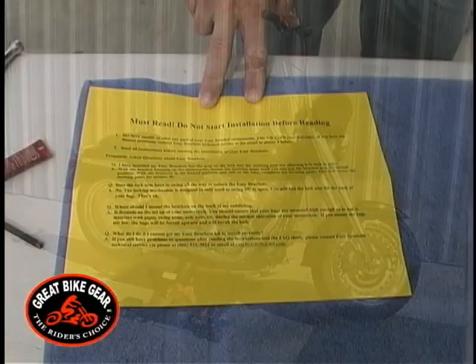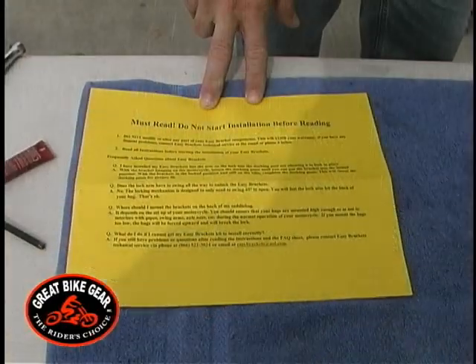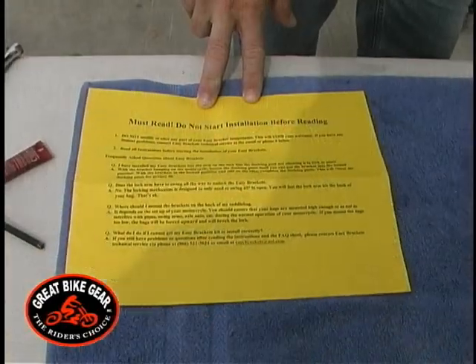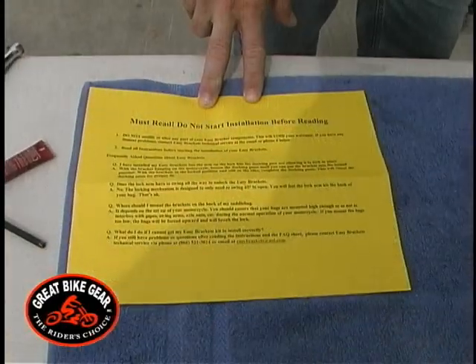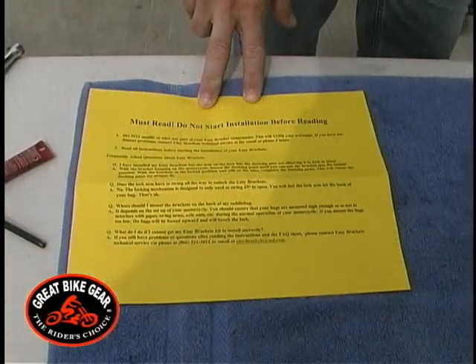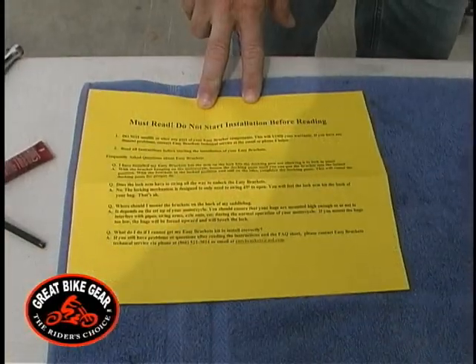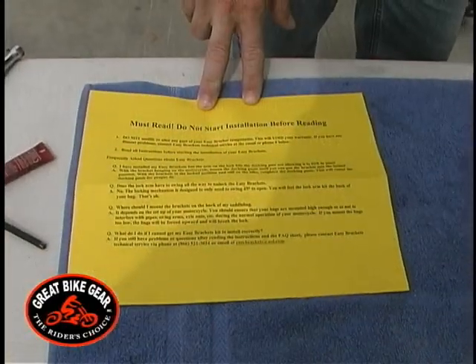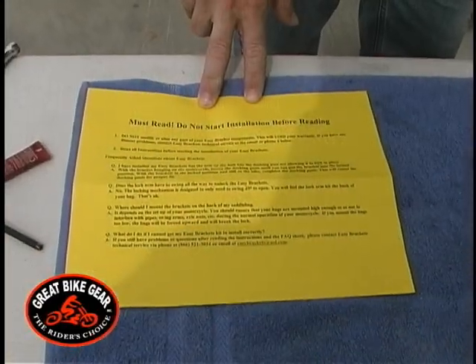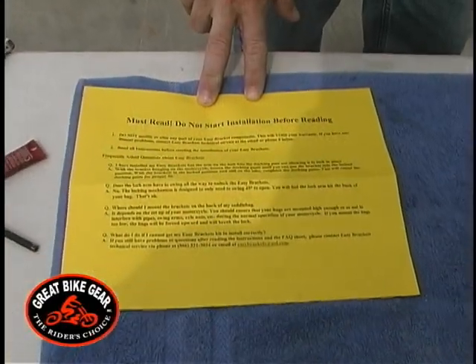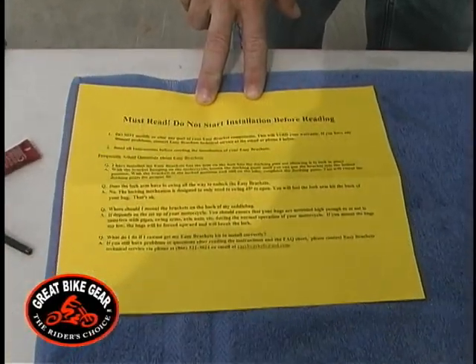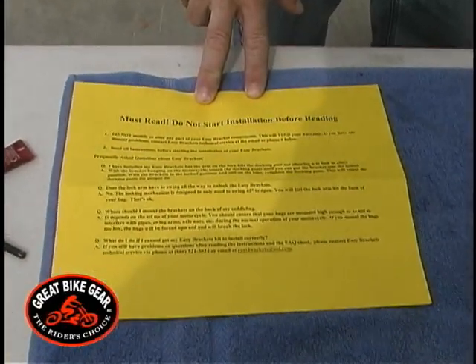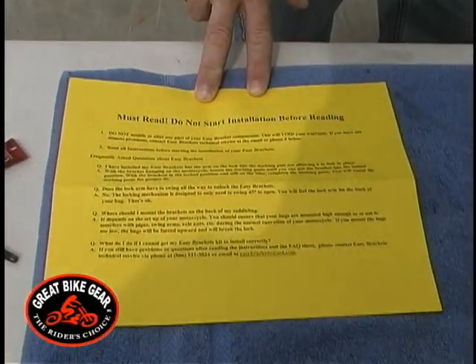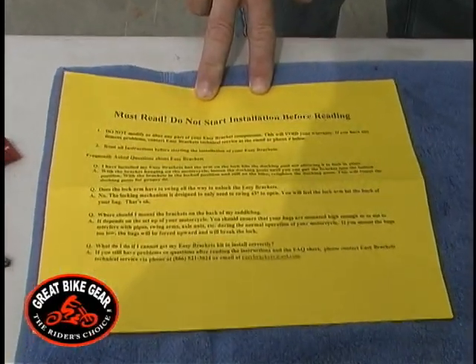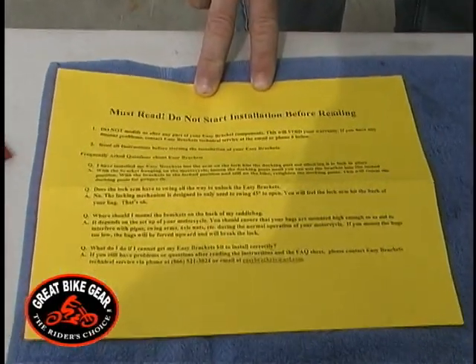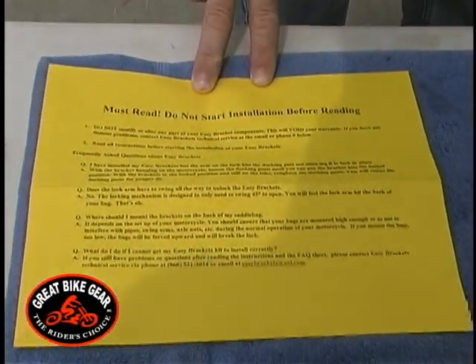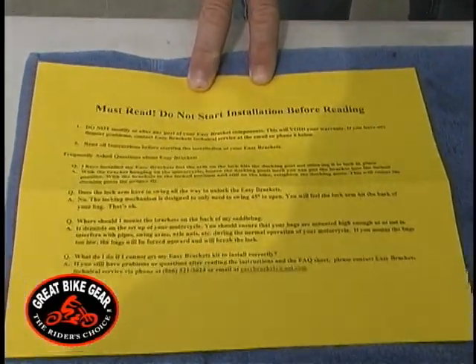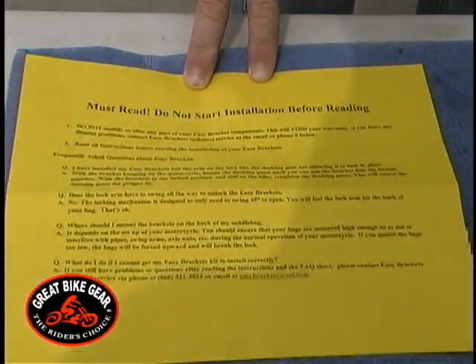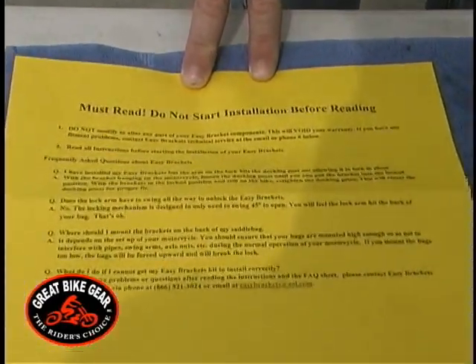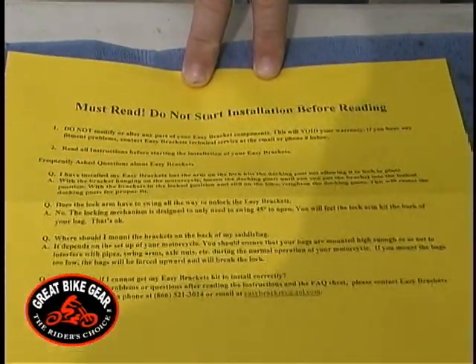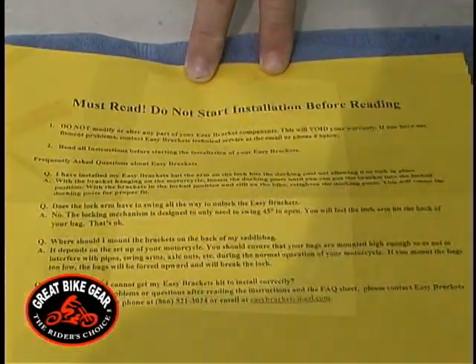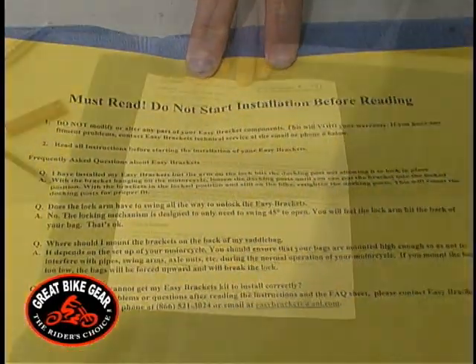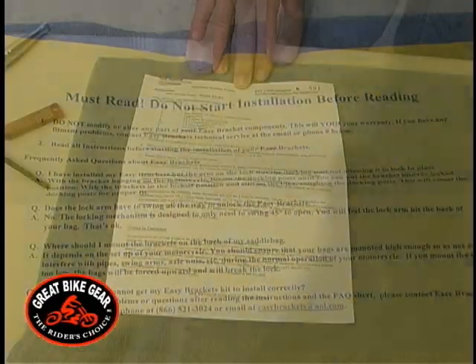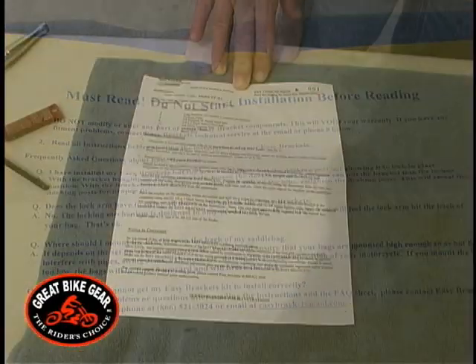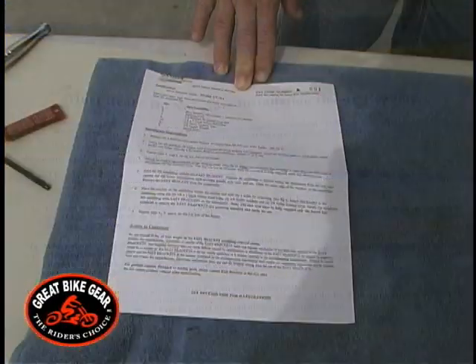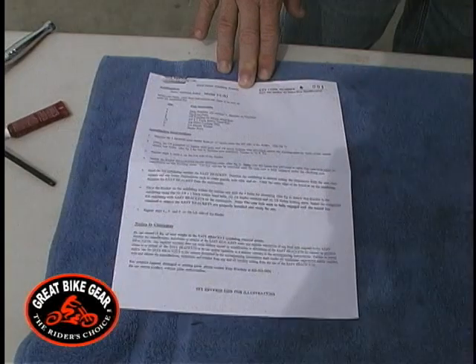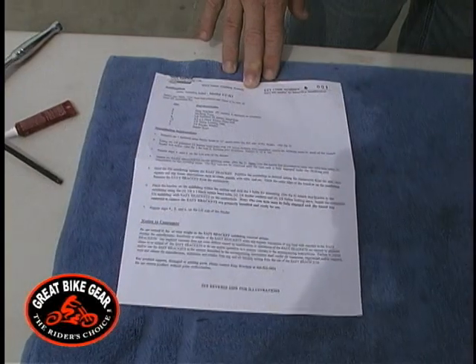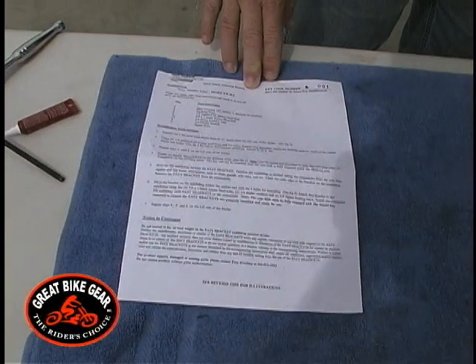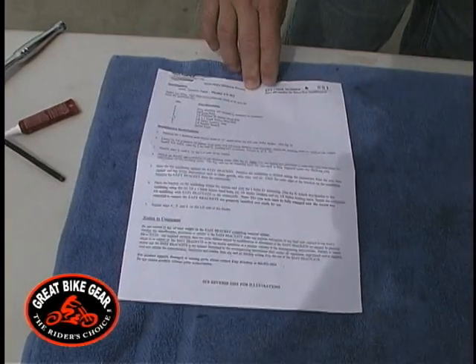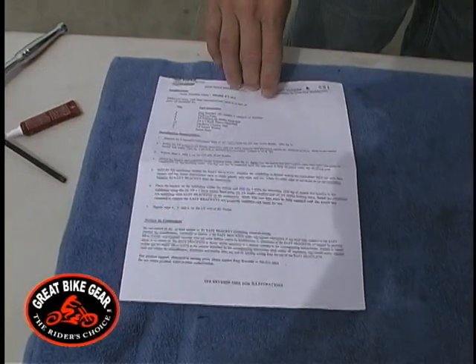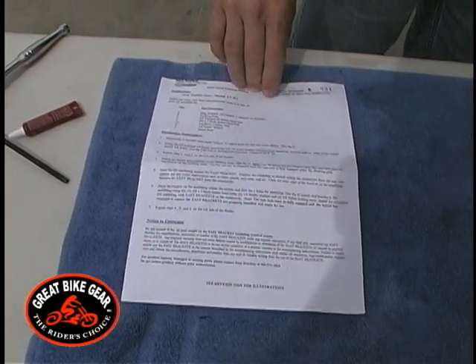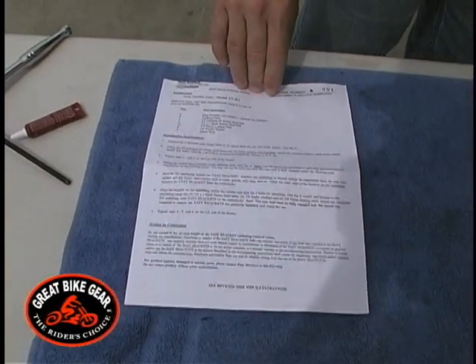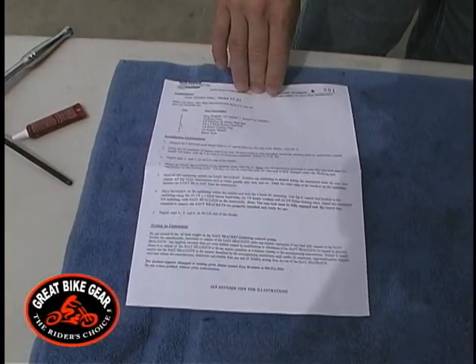Before you begin, verify all parts are accounted for. Be sure to read through all the instructions.